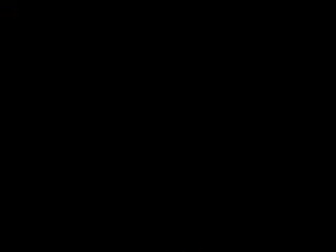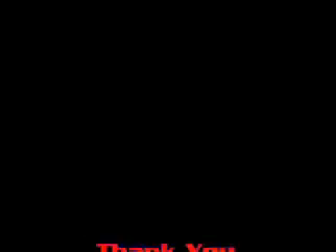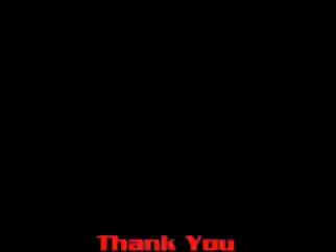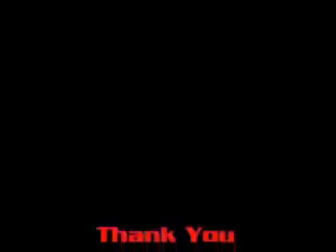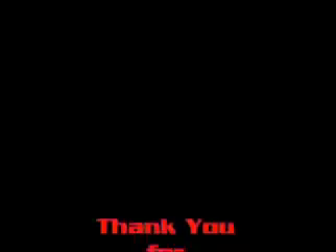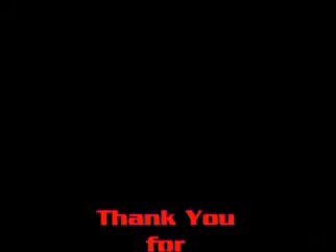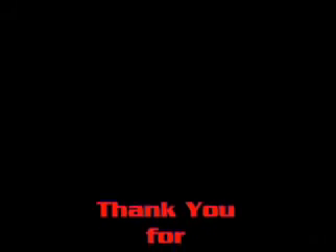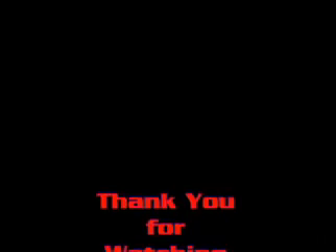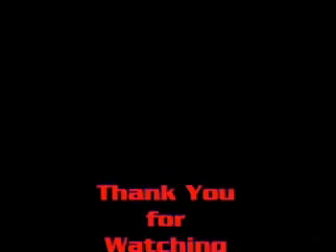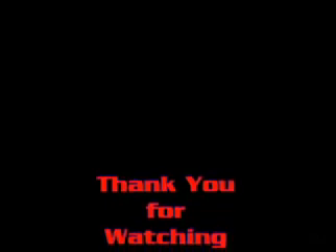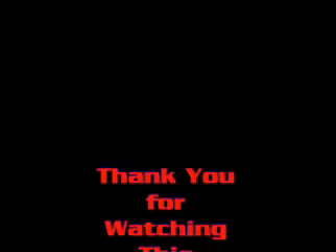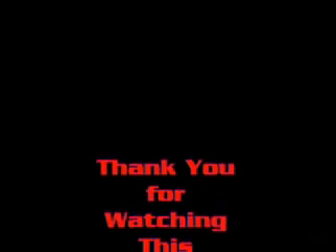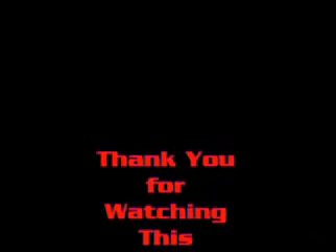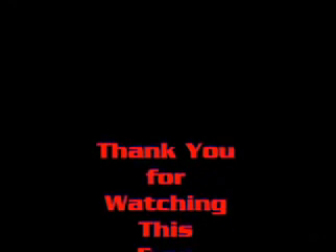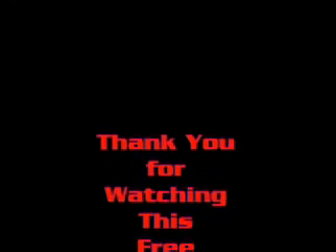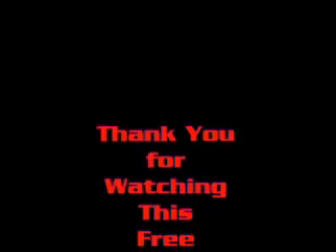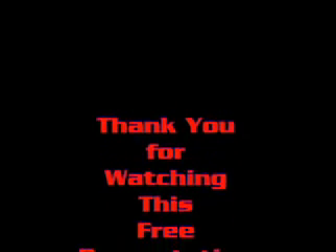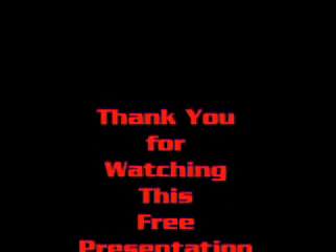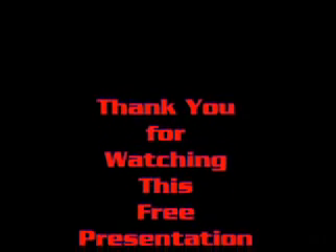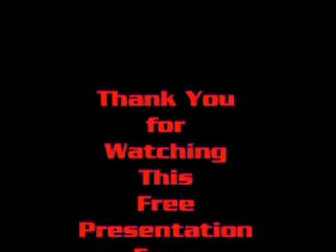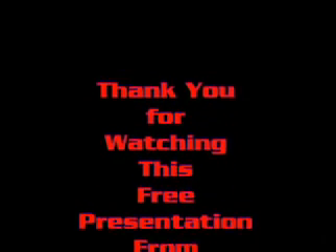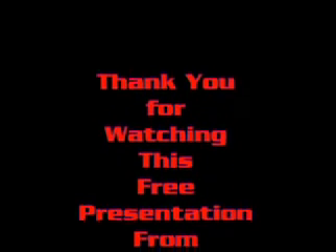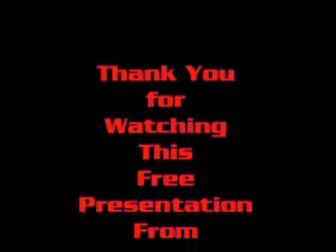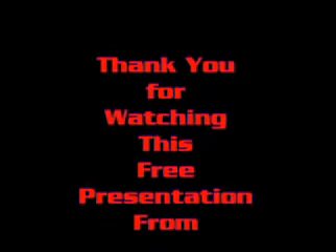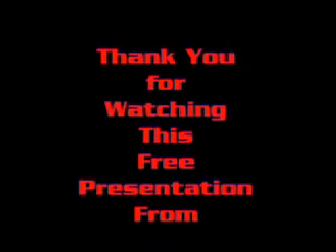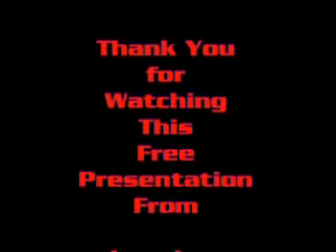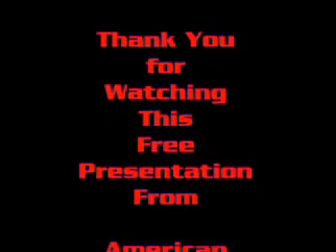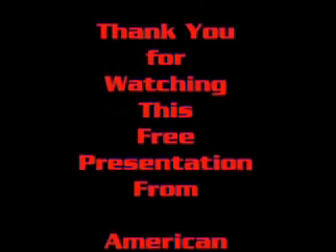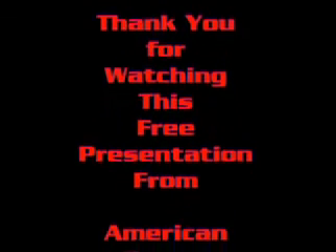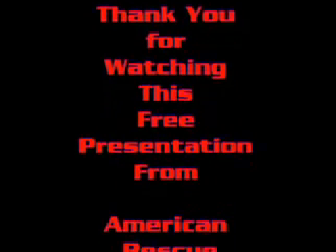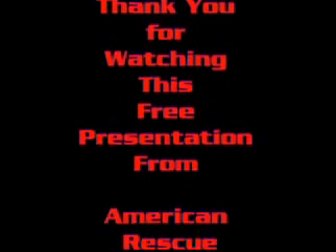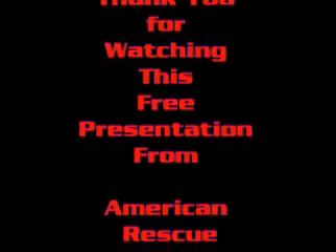Thank you for watching this video presentation from American Rescue Technology.